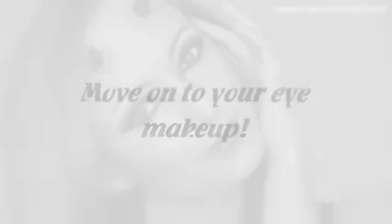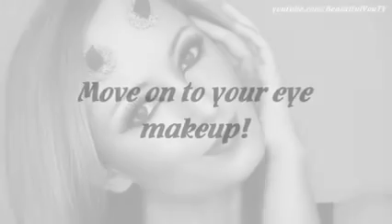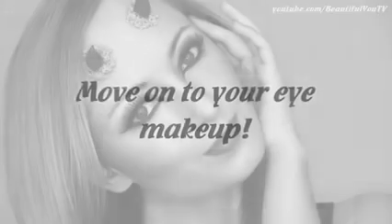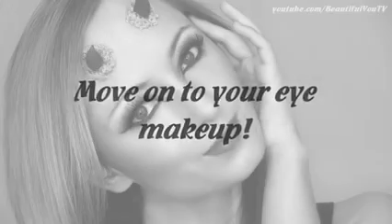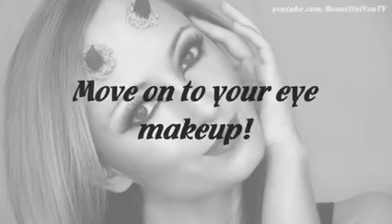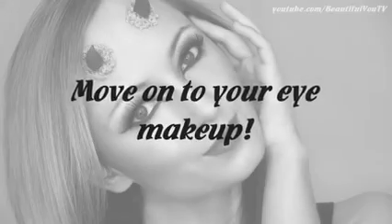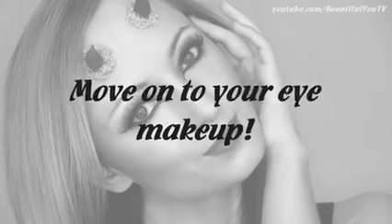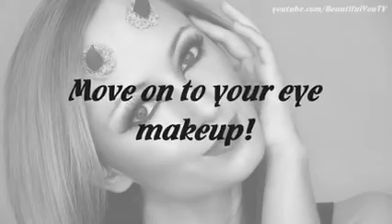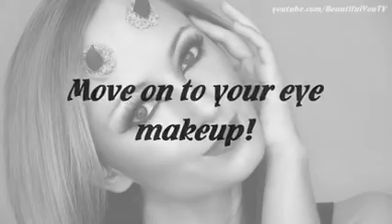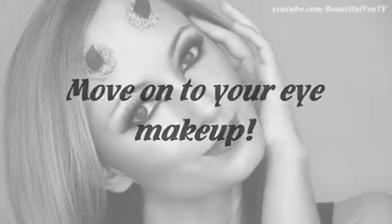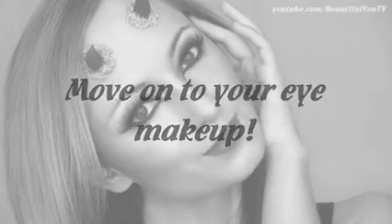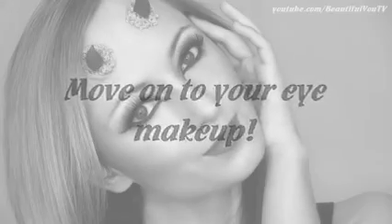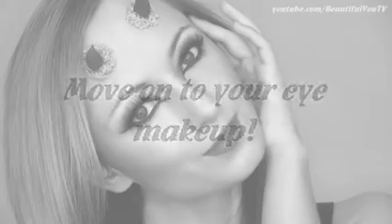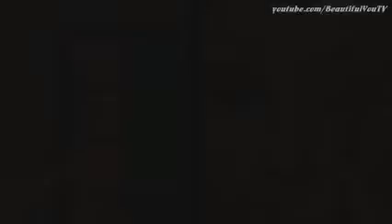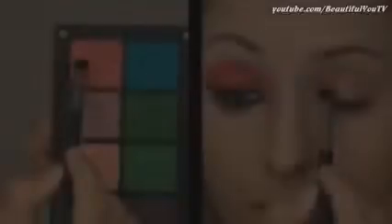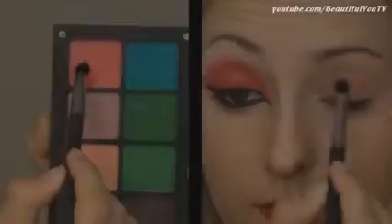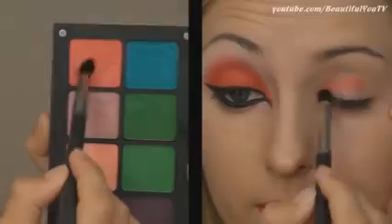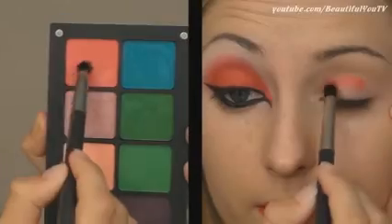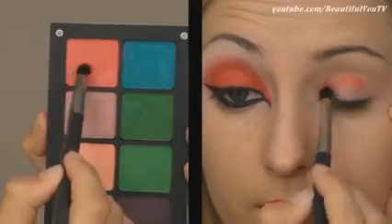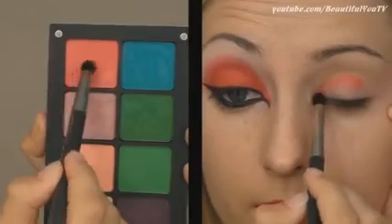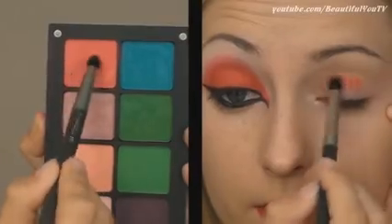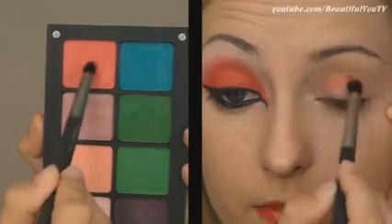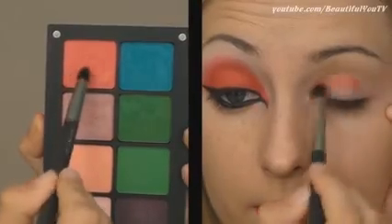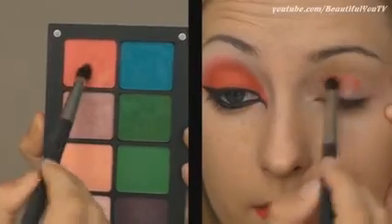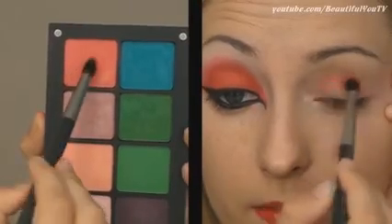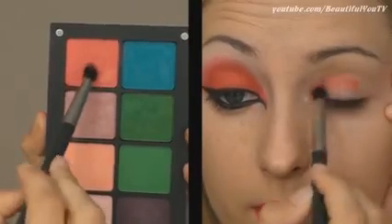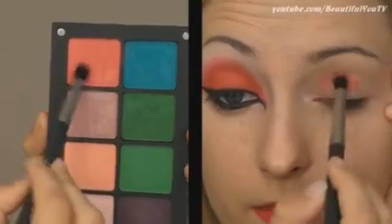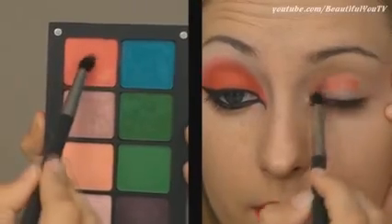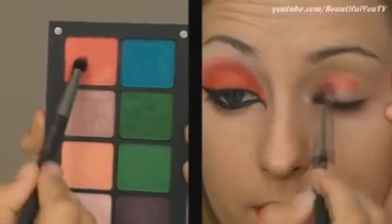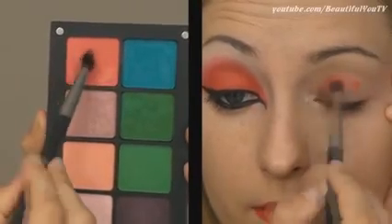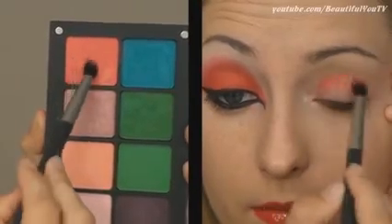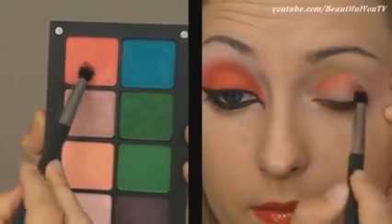Now move on to your eye makeup. Start out with a dark pink color and work it well into your crease.